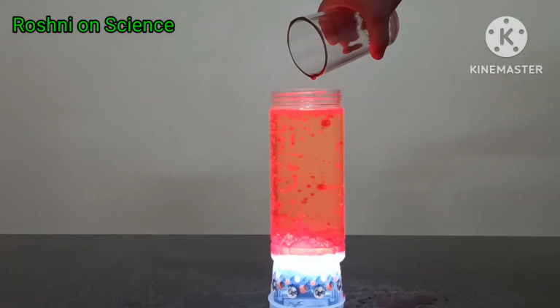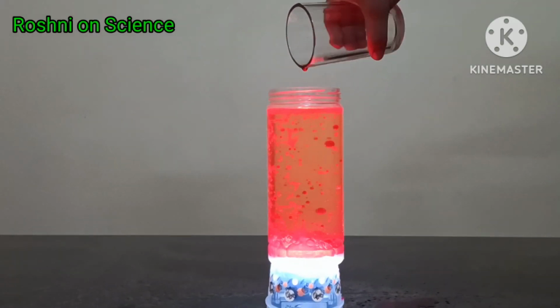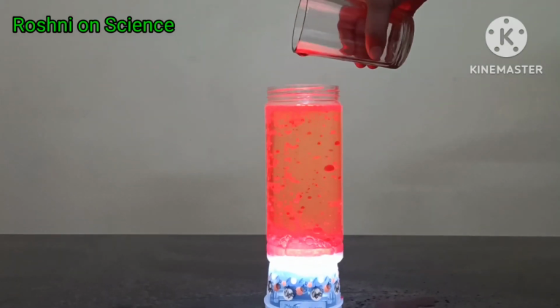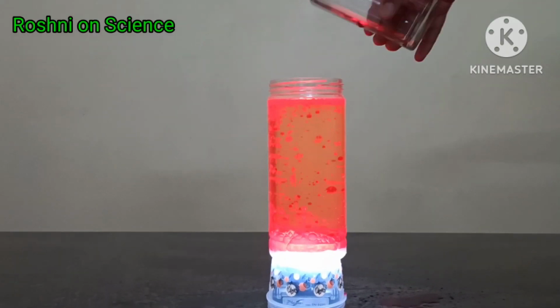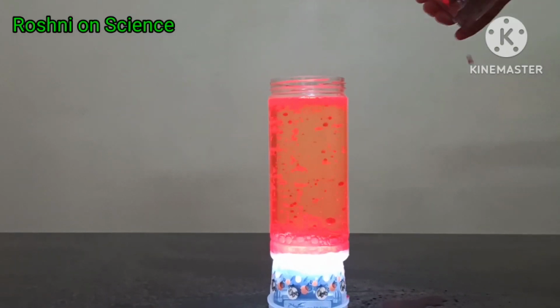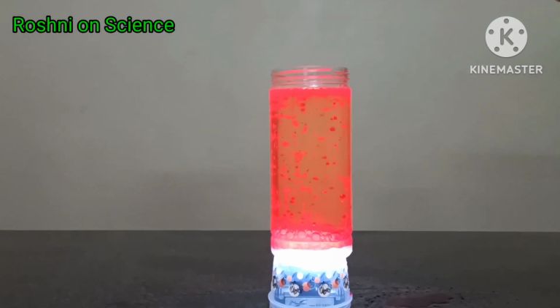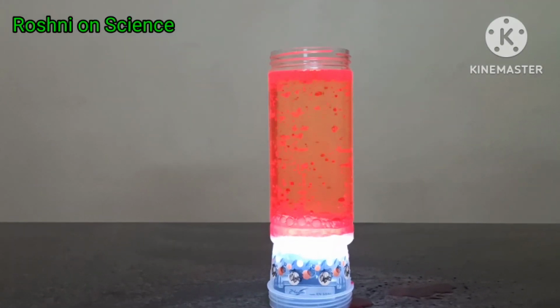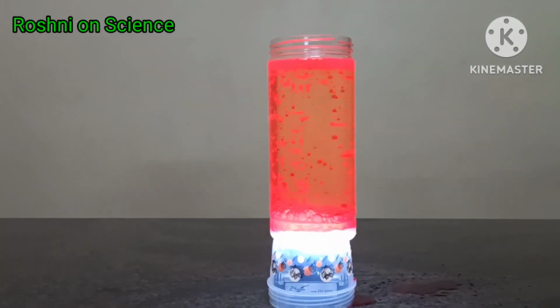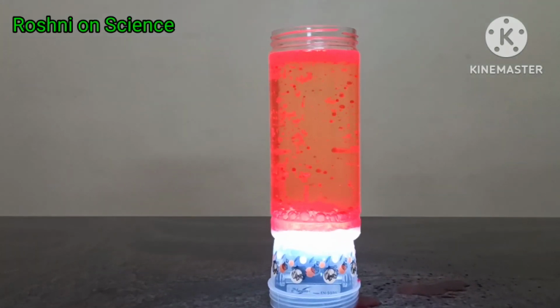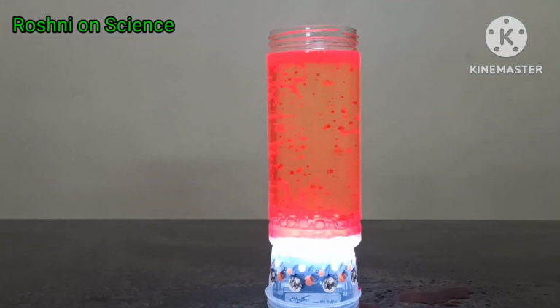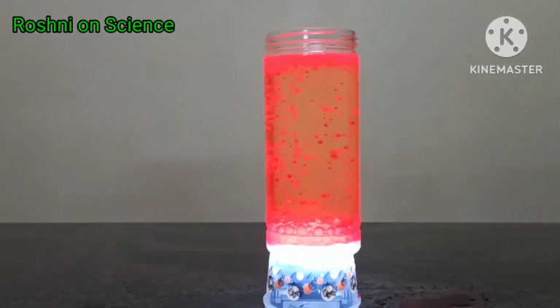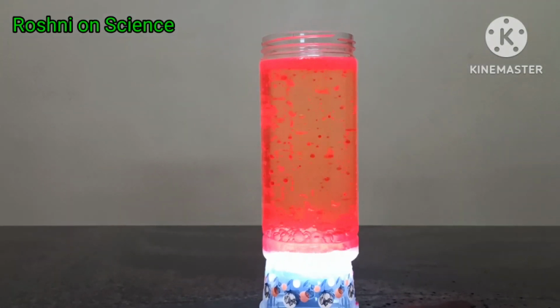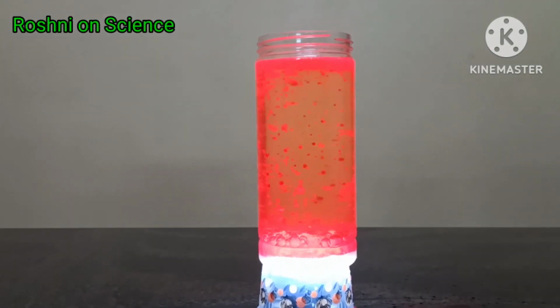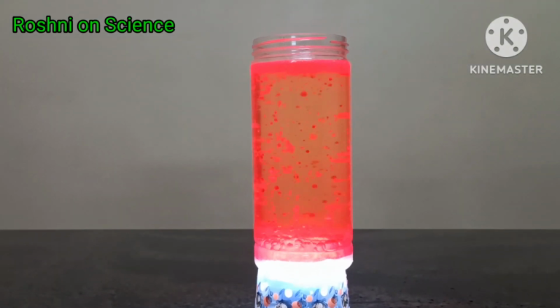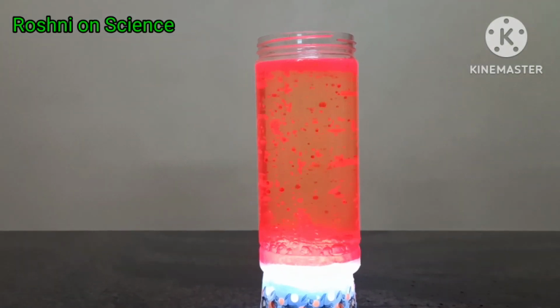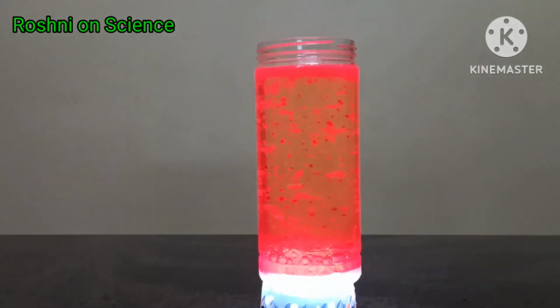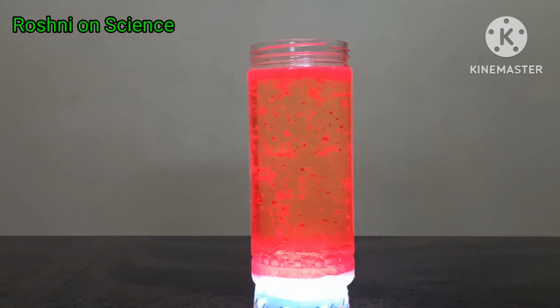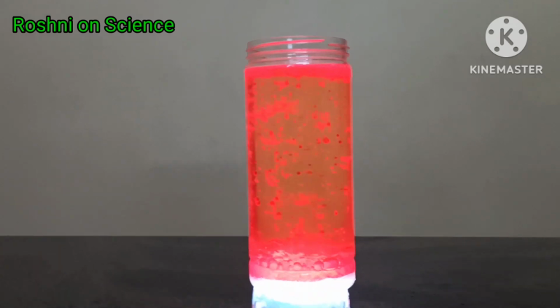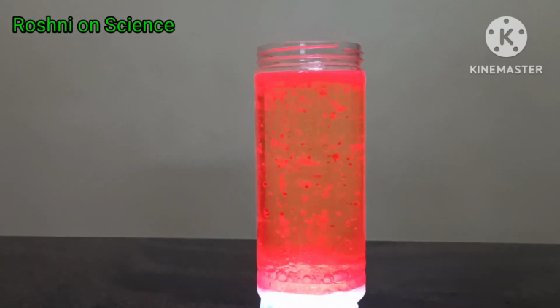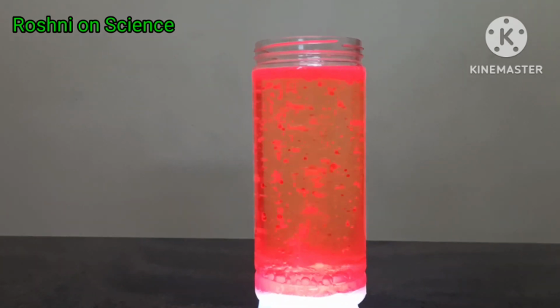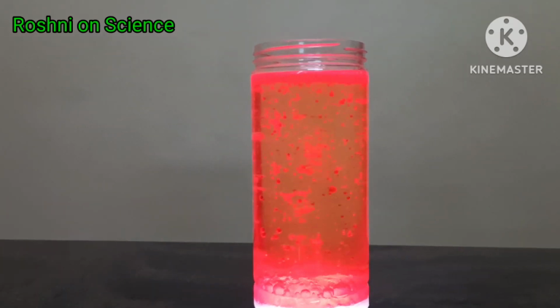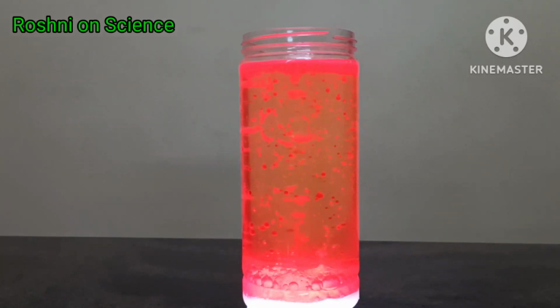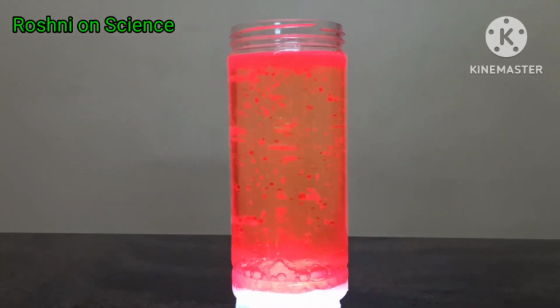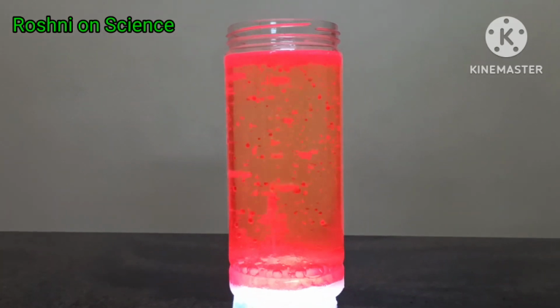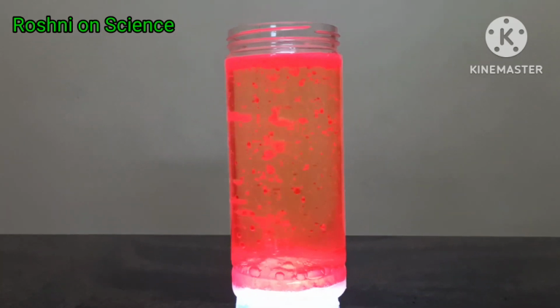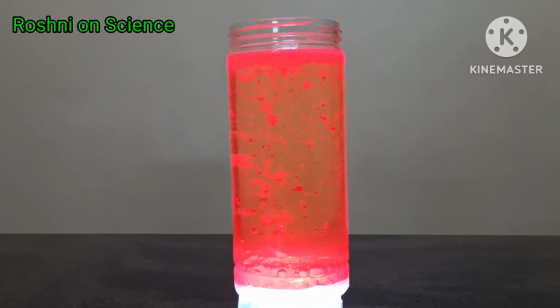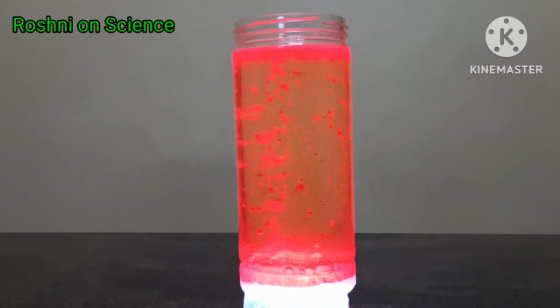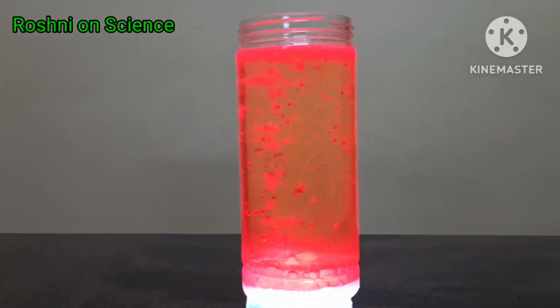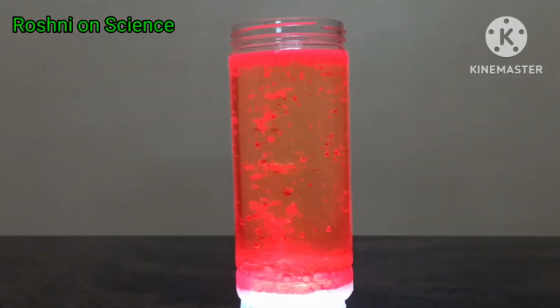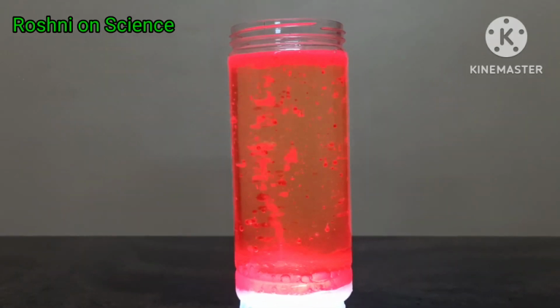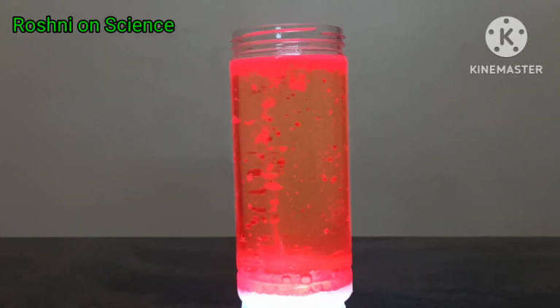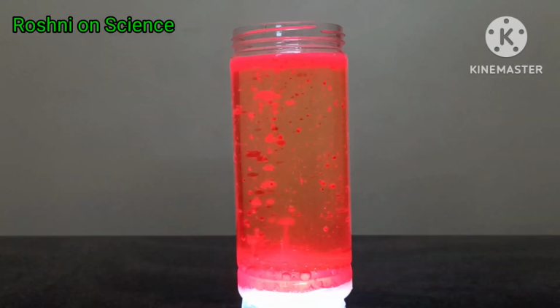You can see beautiful colored bubbles raising up.